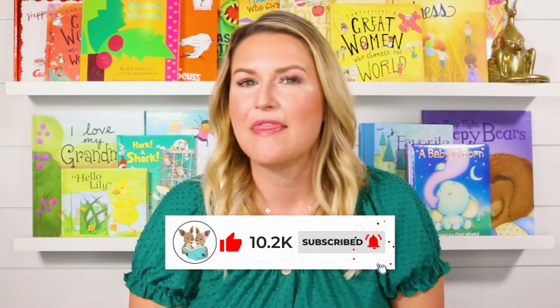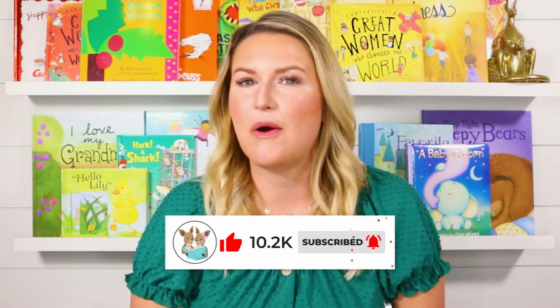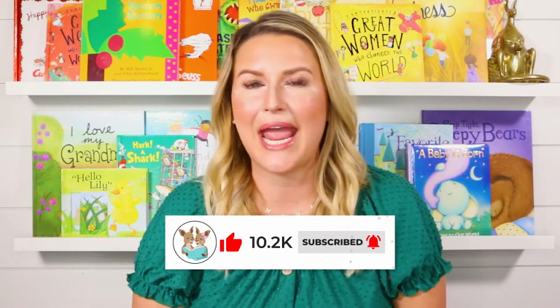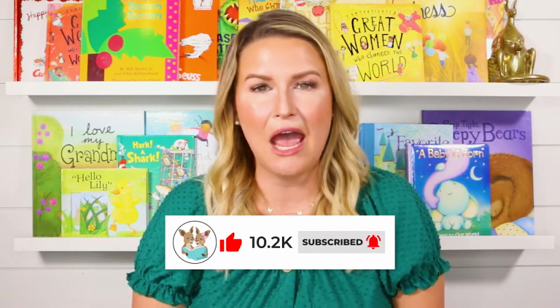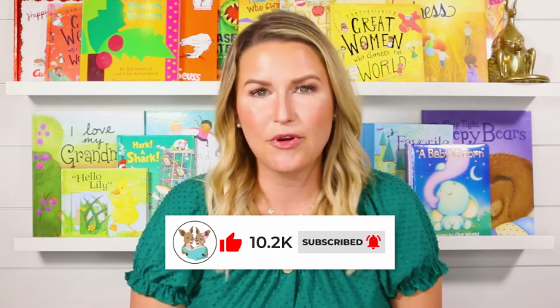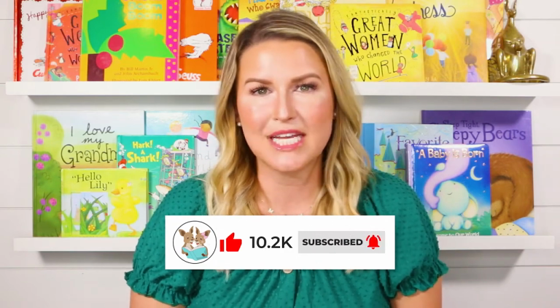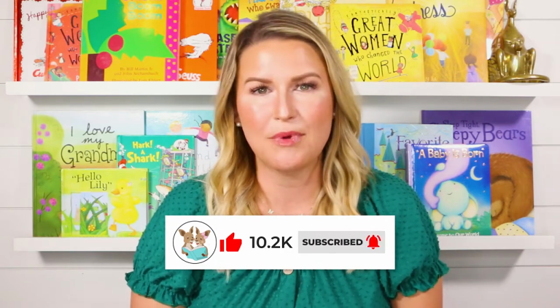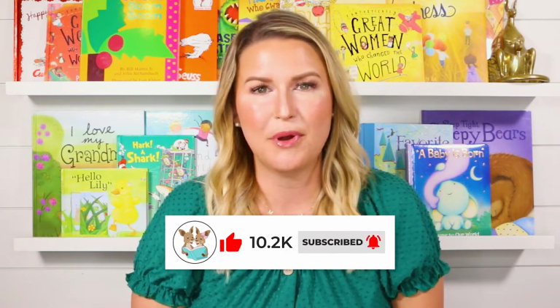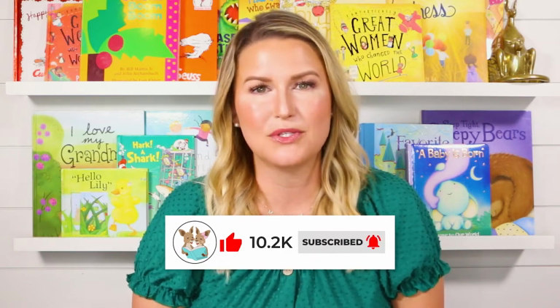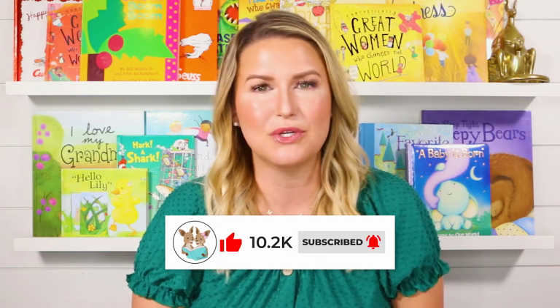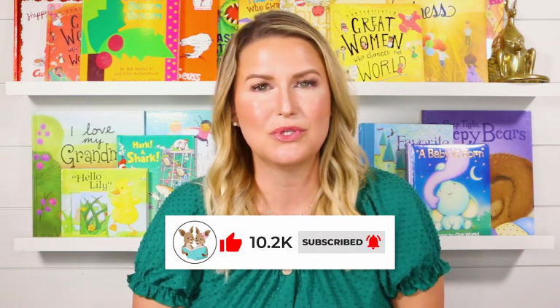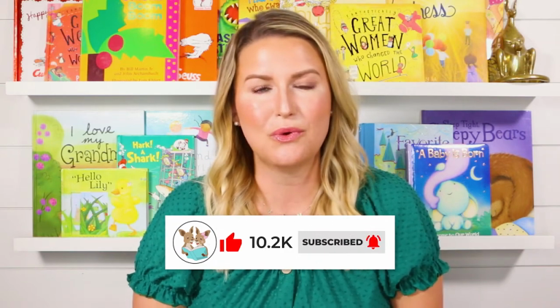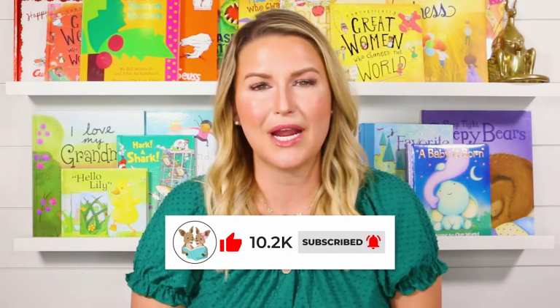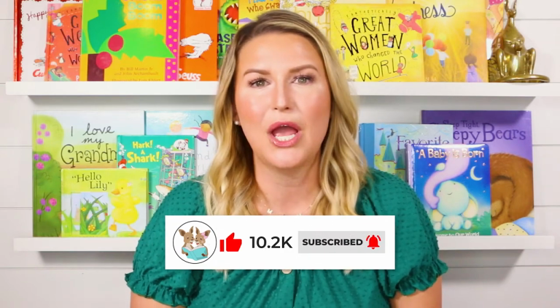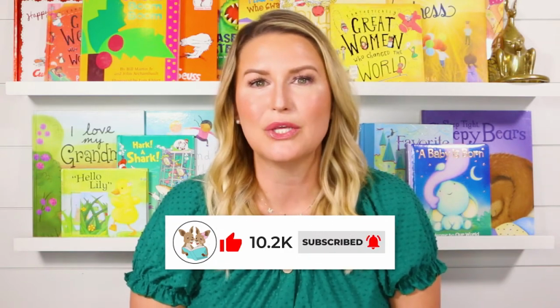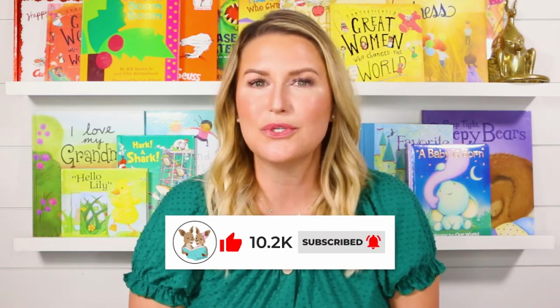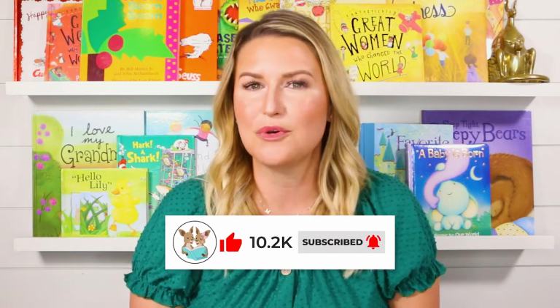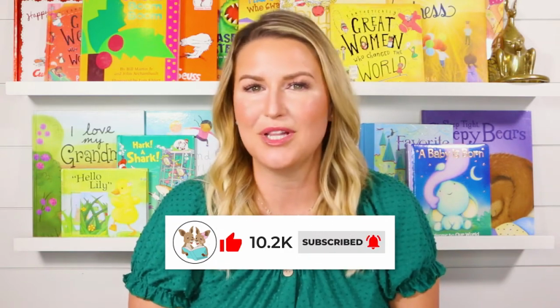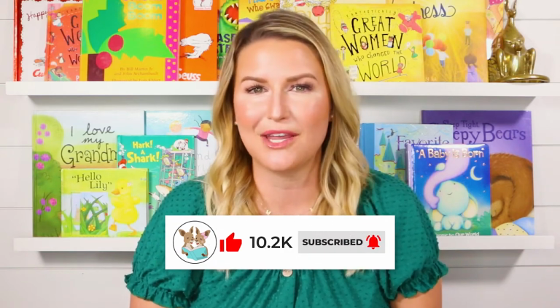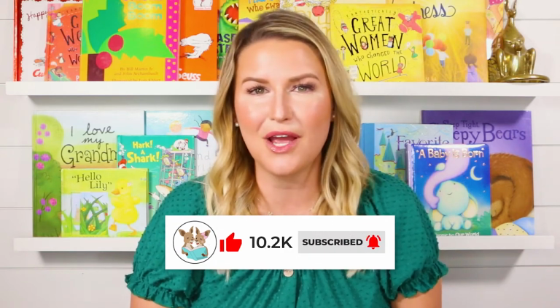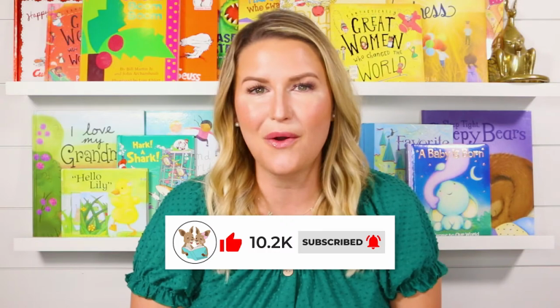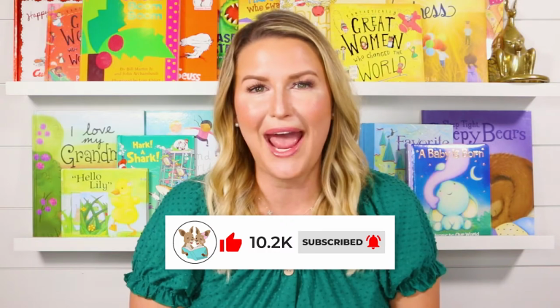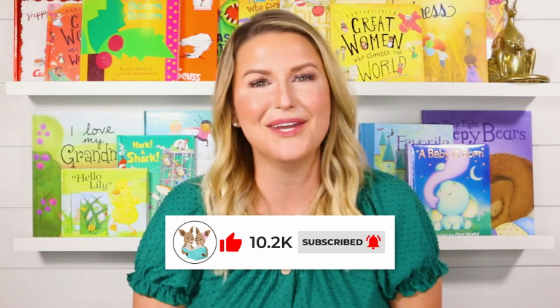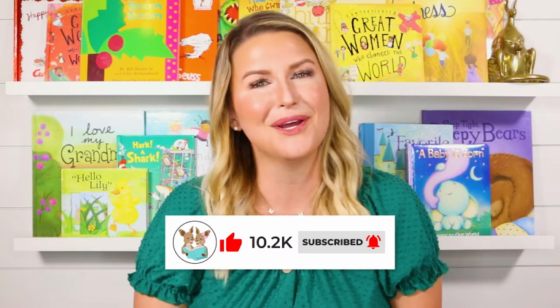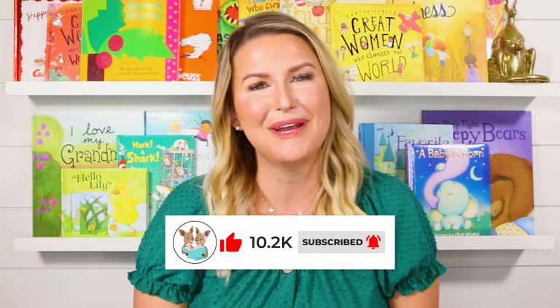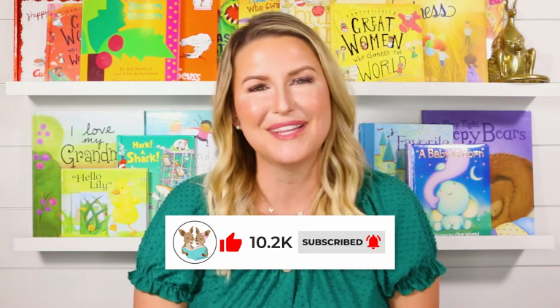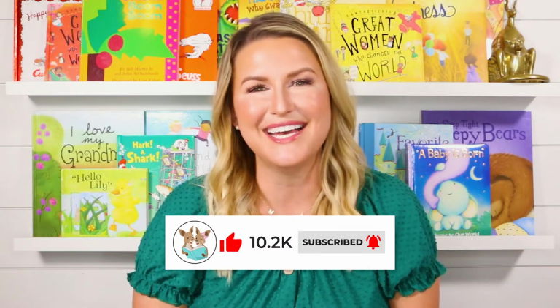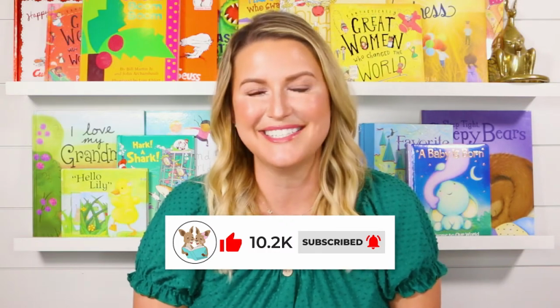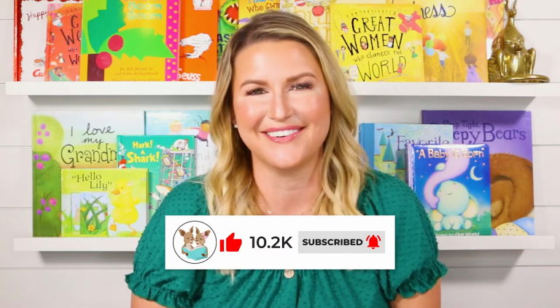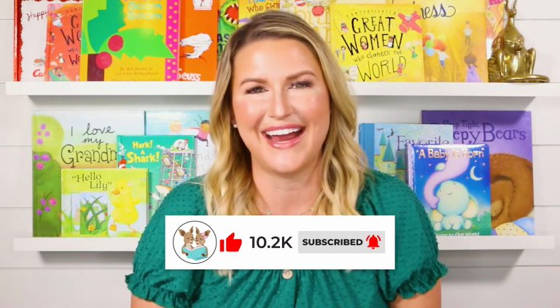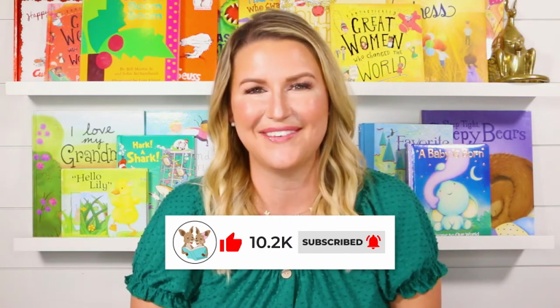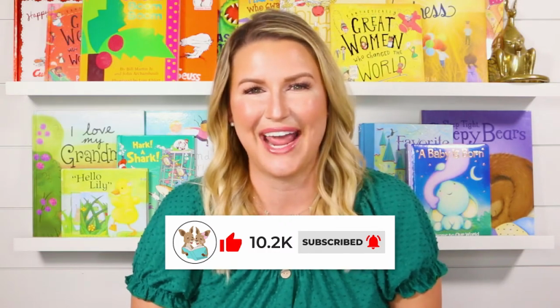That way every time we post a new story, YouTube will let you know and you can read with us right away.